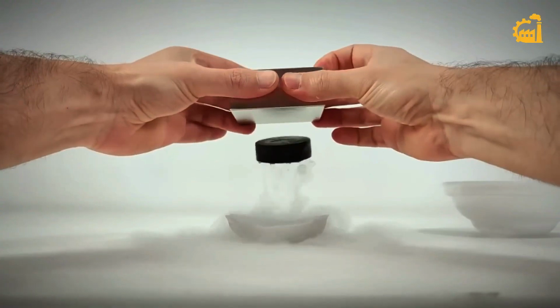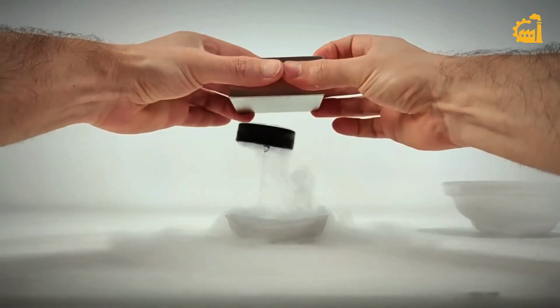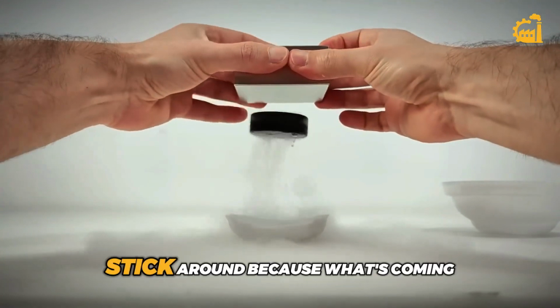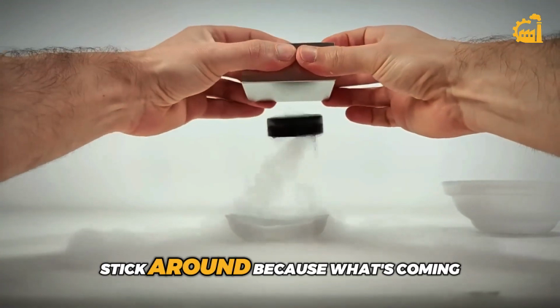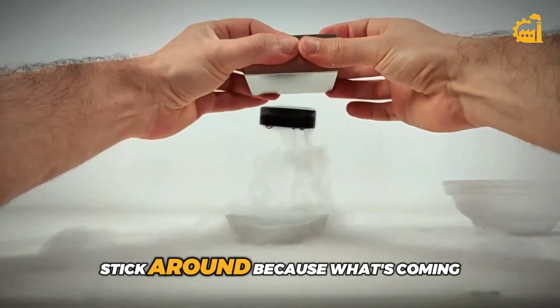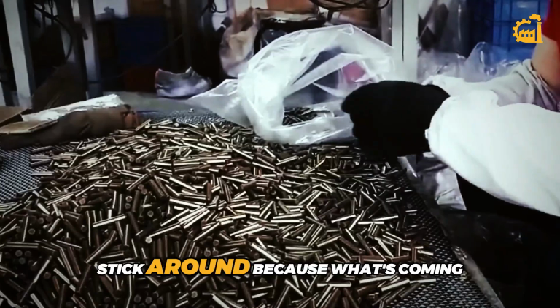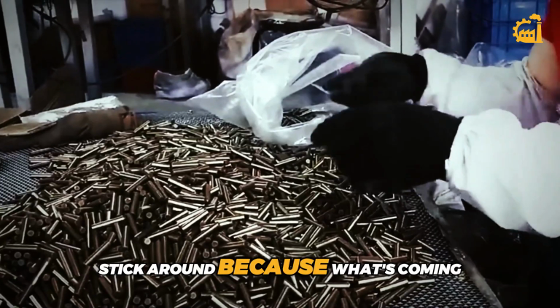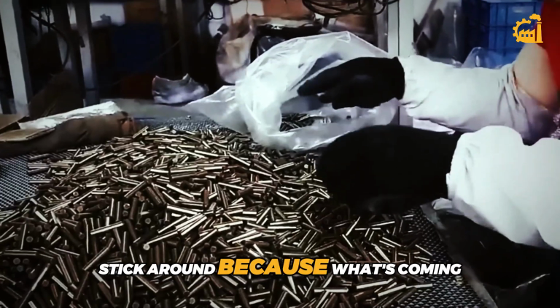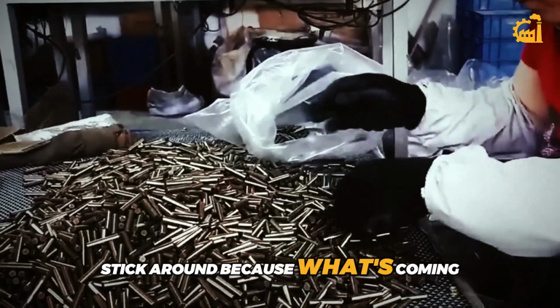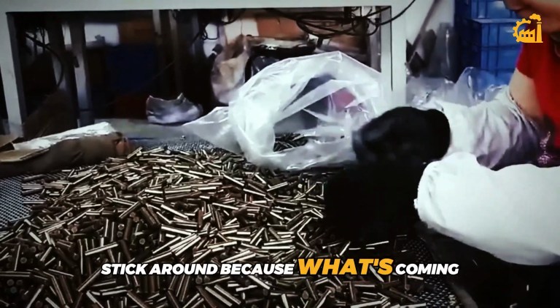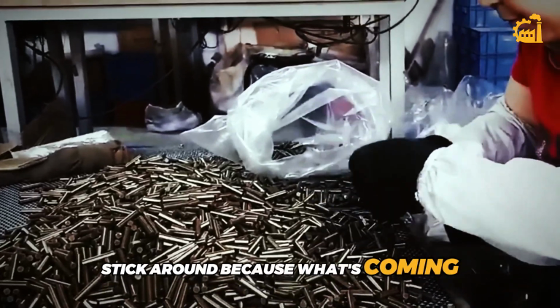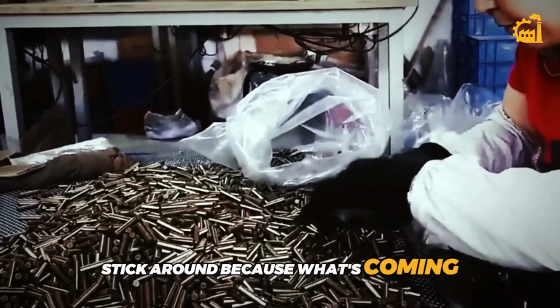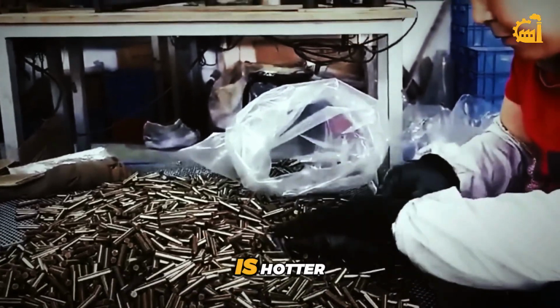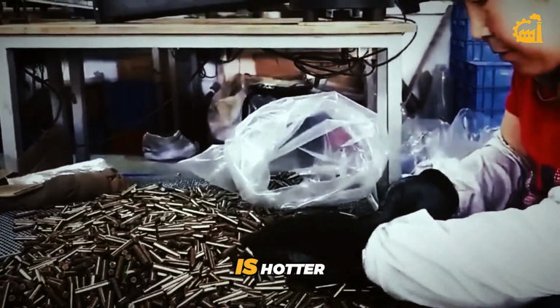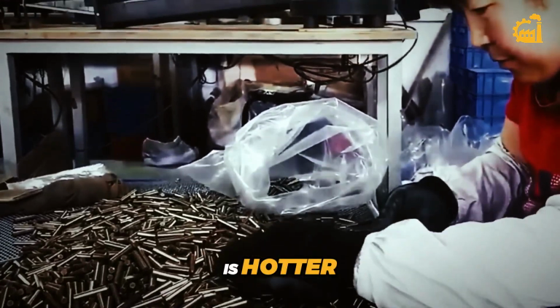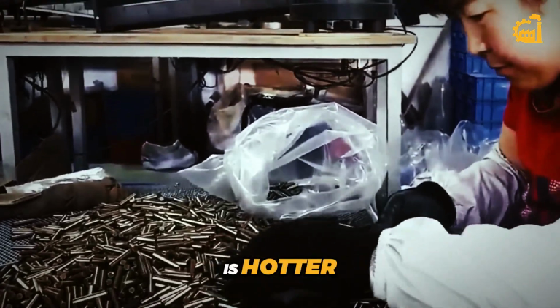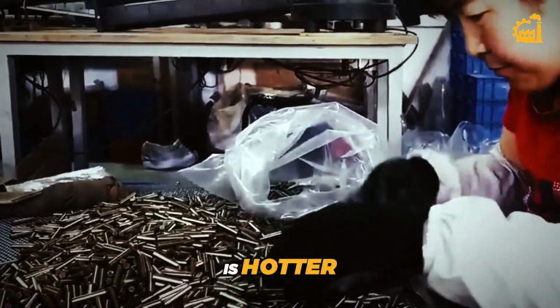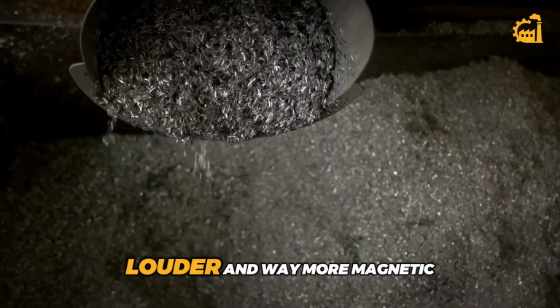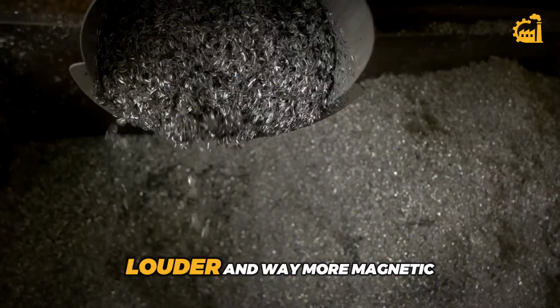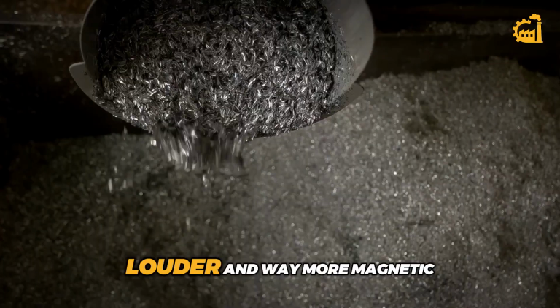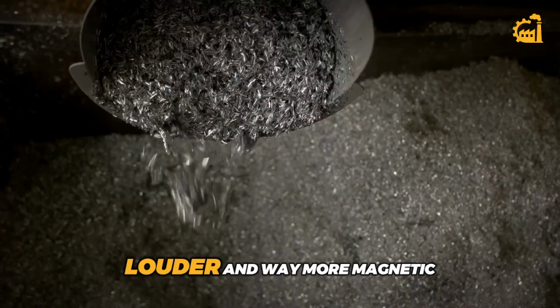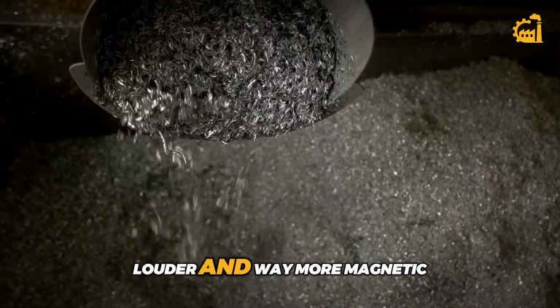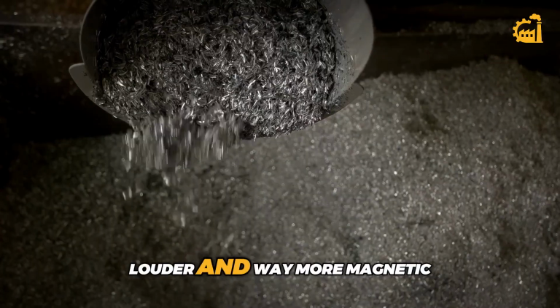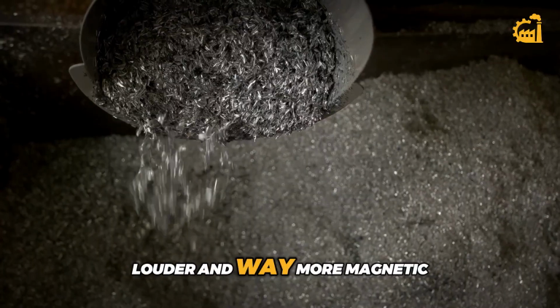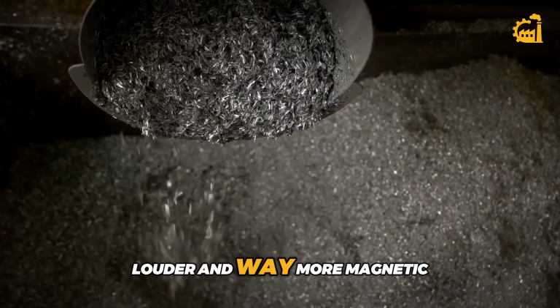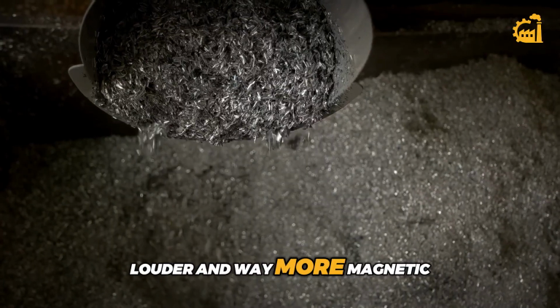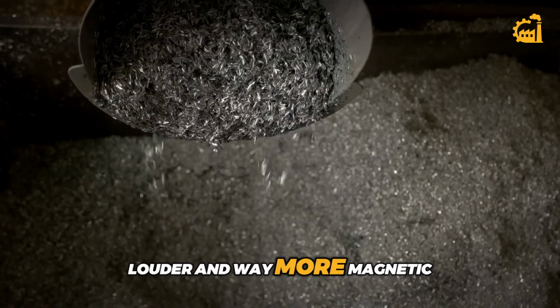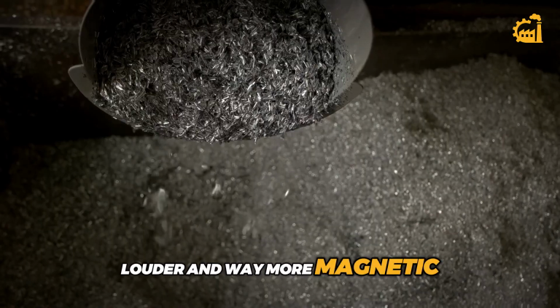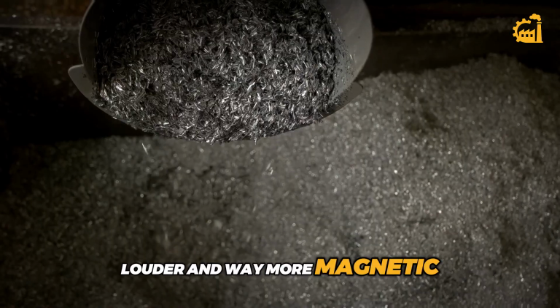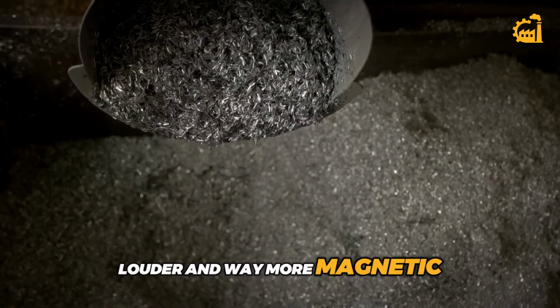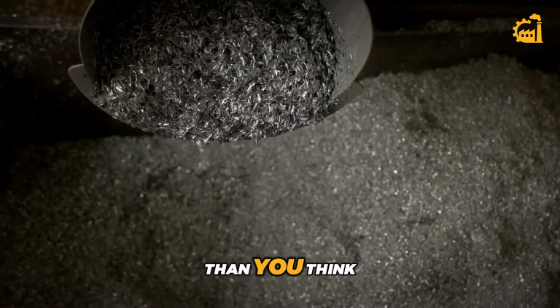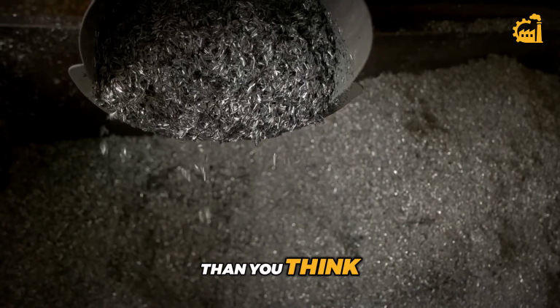Stick around, because what's coming is hotter, louder, and way more magnetic than you think.